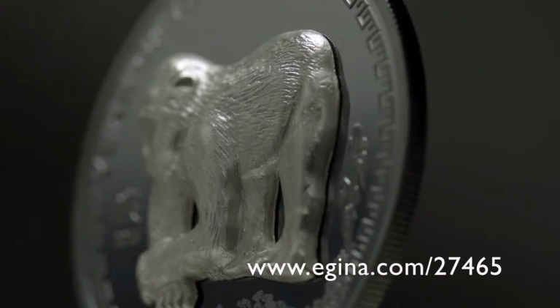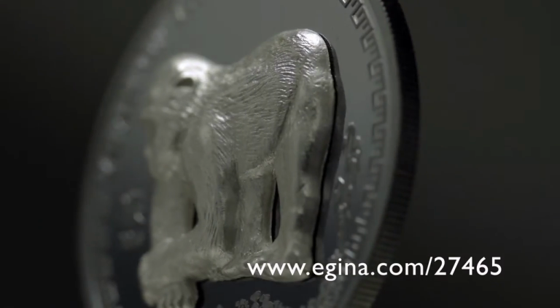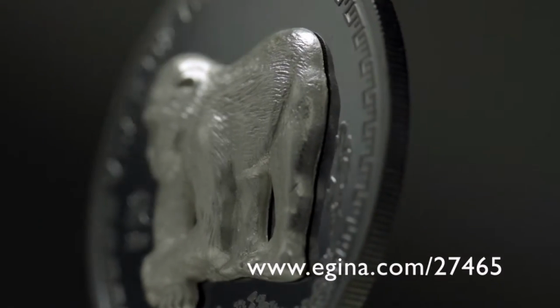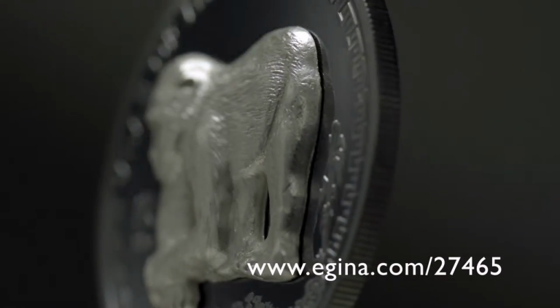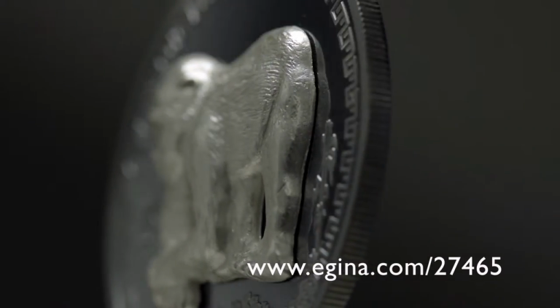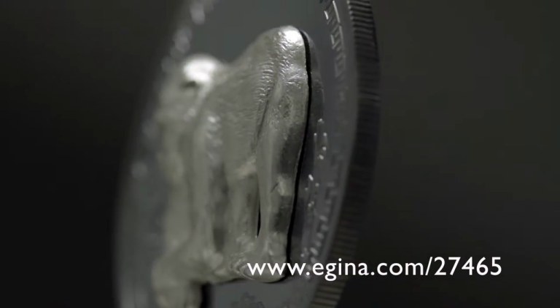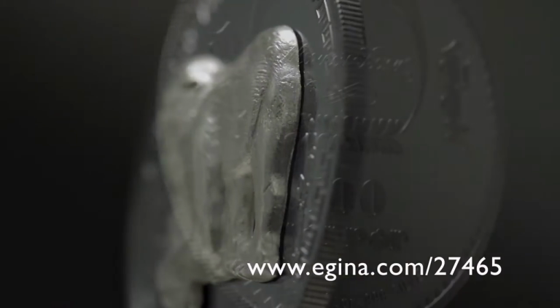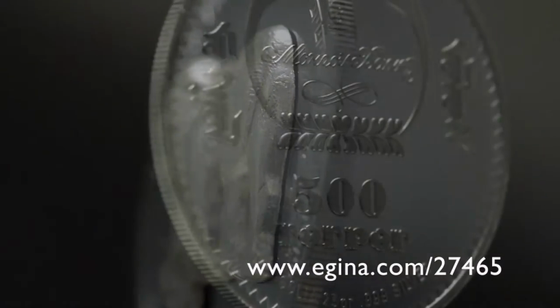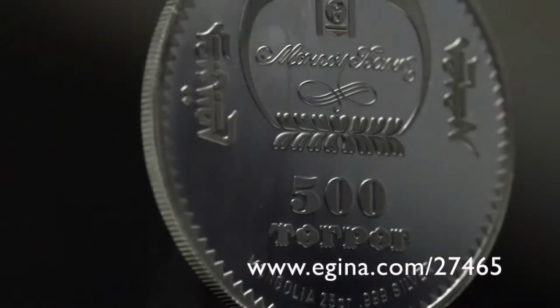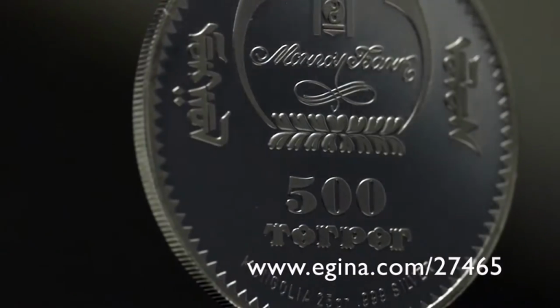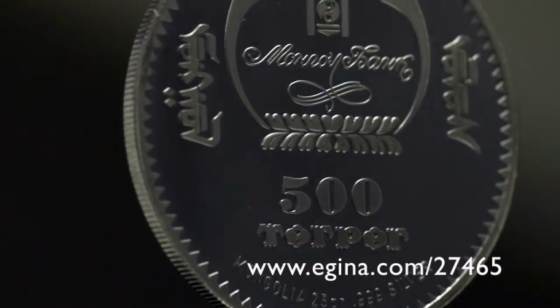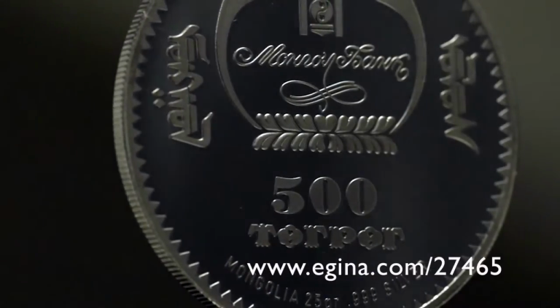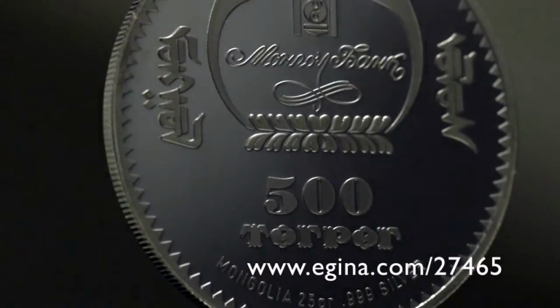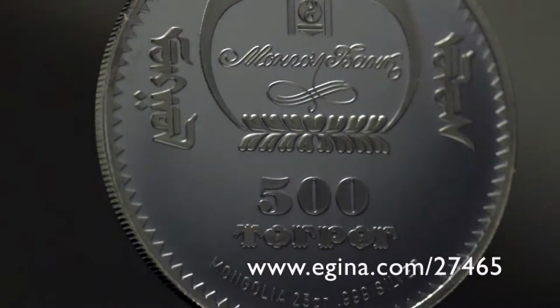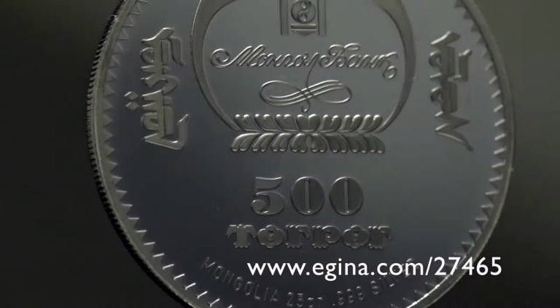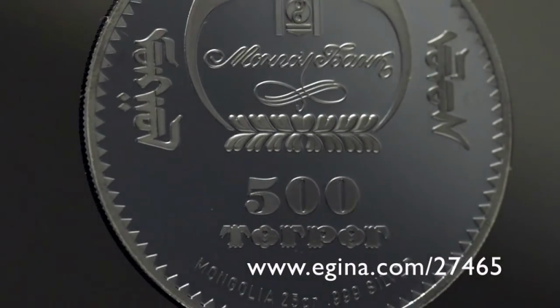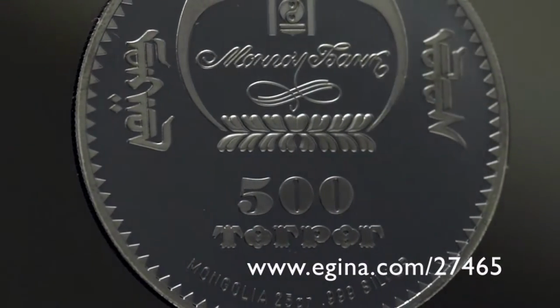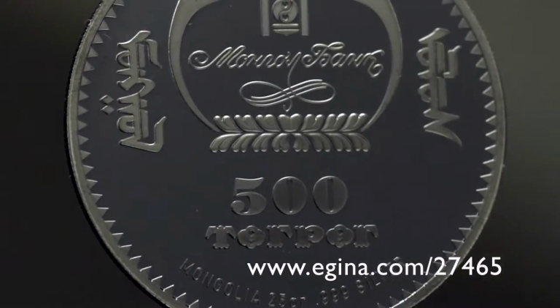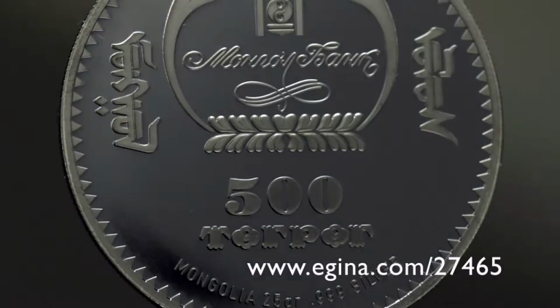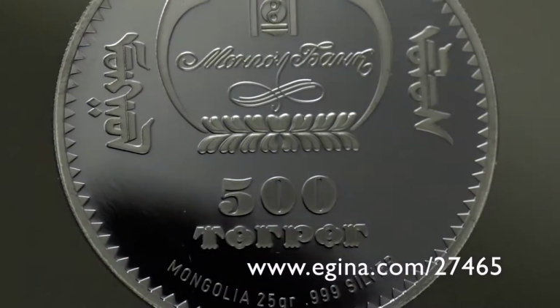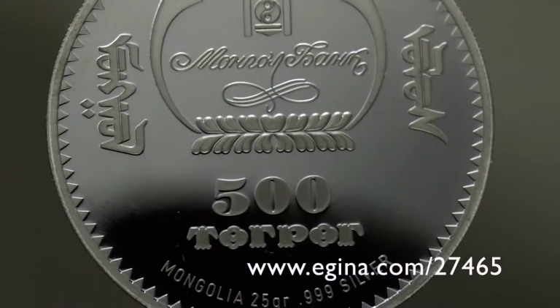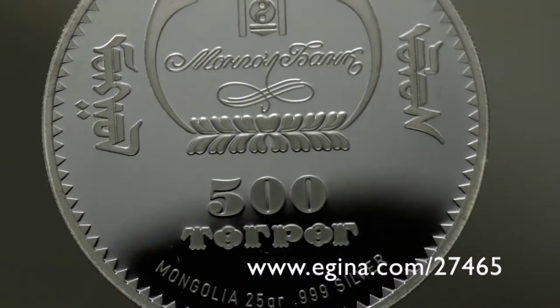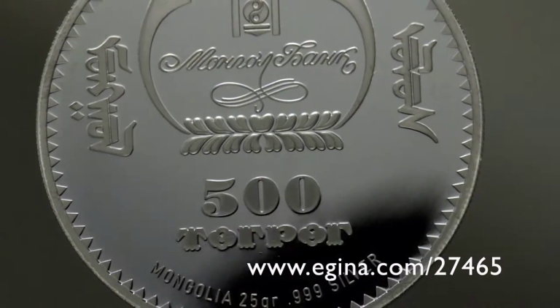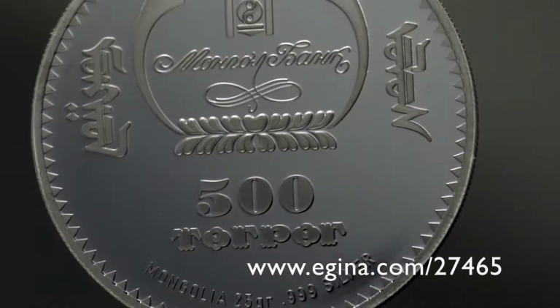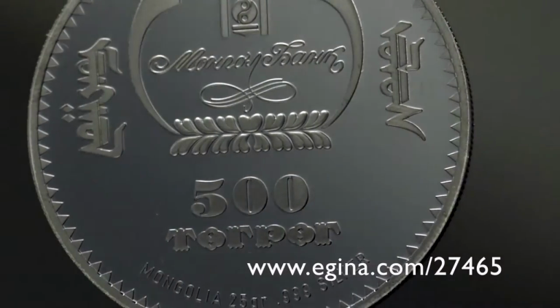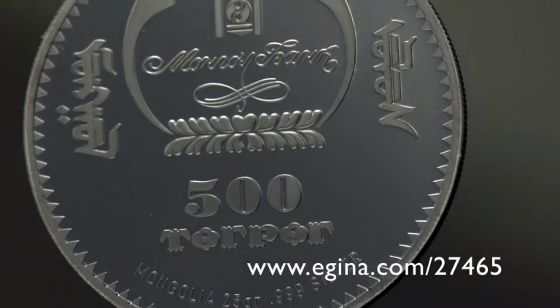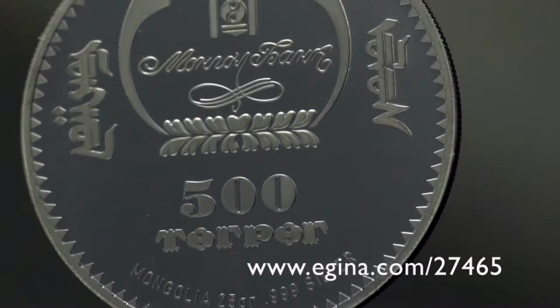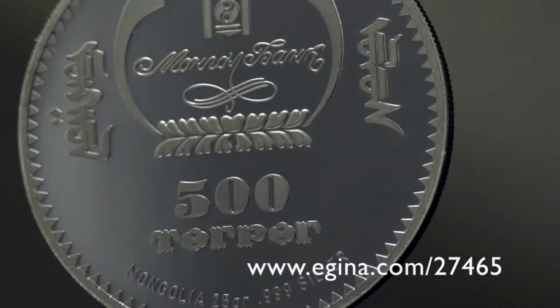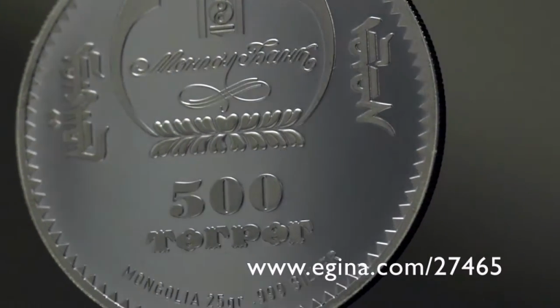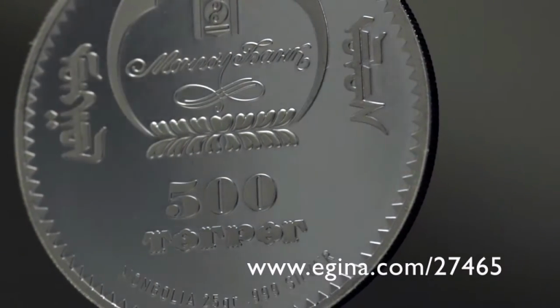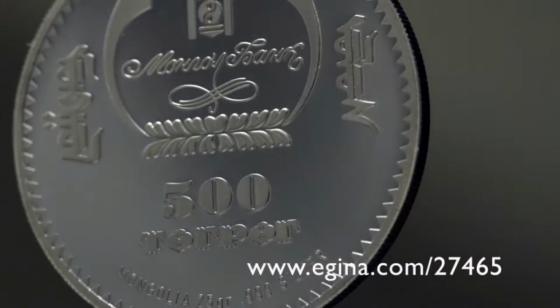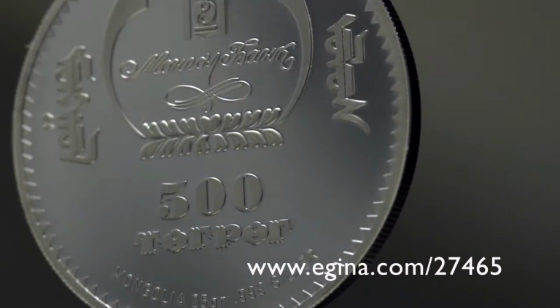I'll show you how to use the Cicc. I used the original Ticcus — it used to be the Cicc.